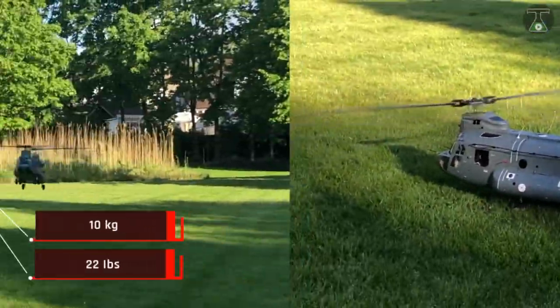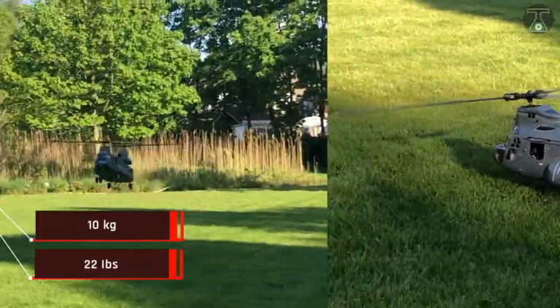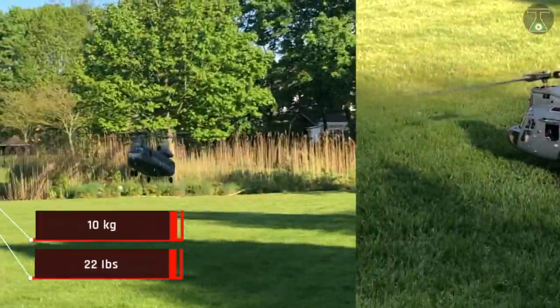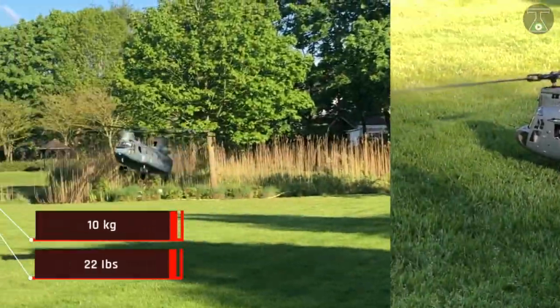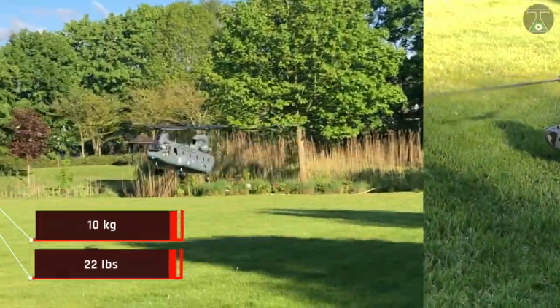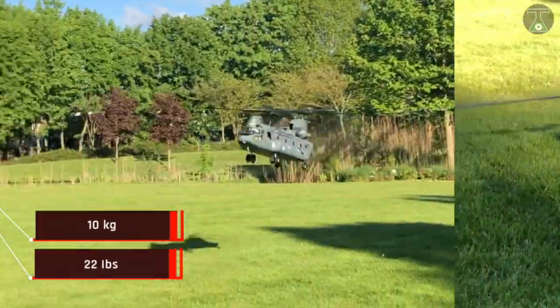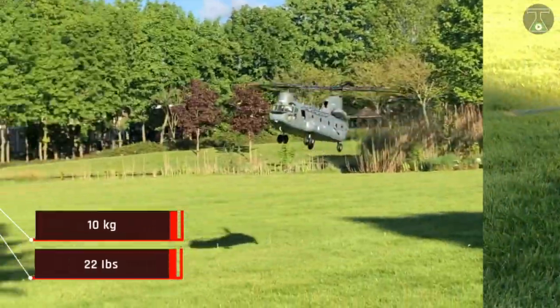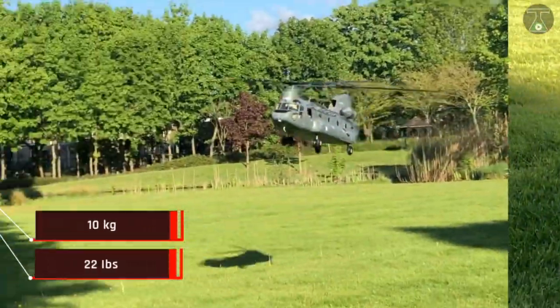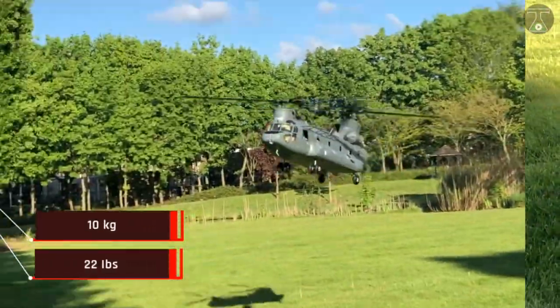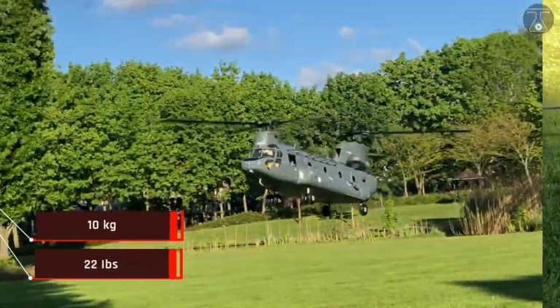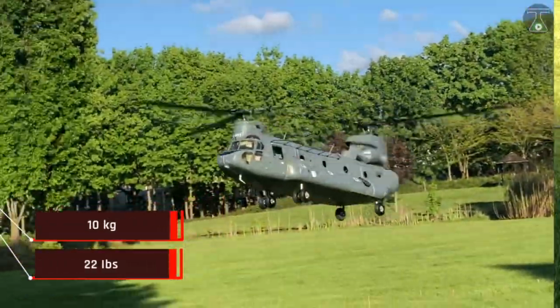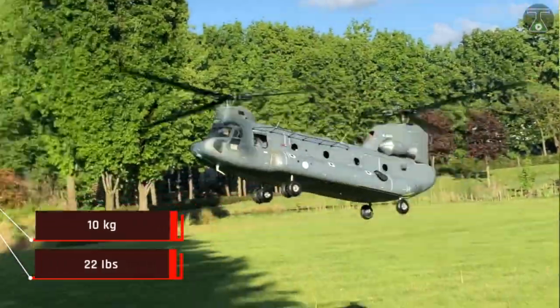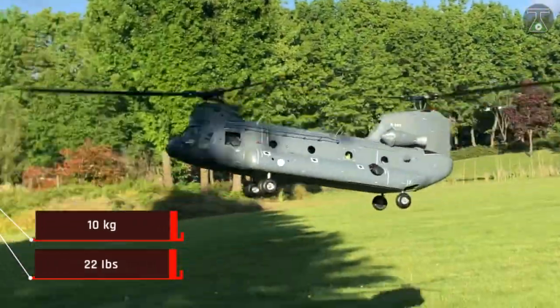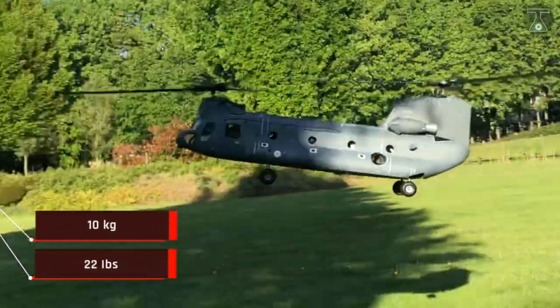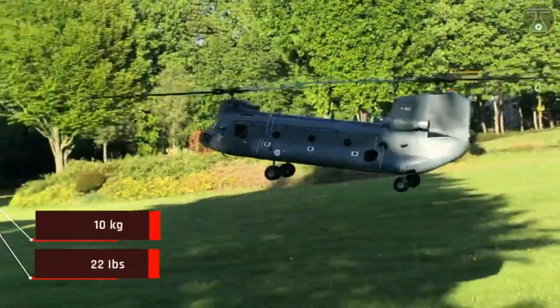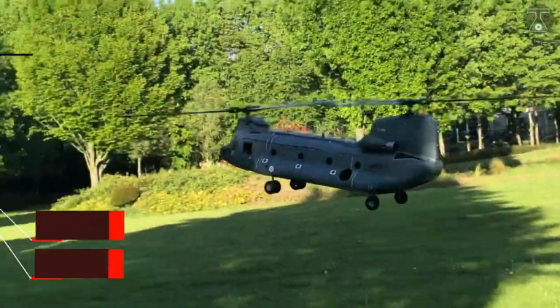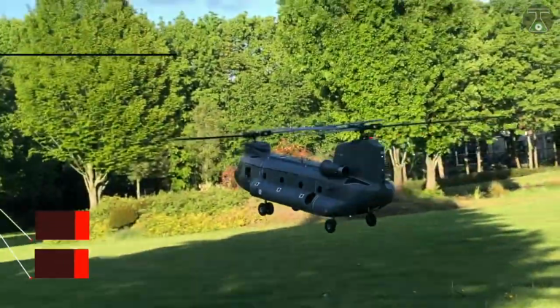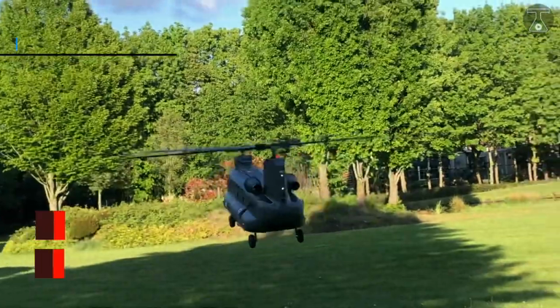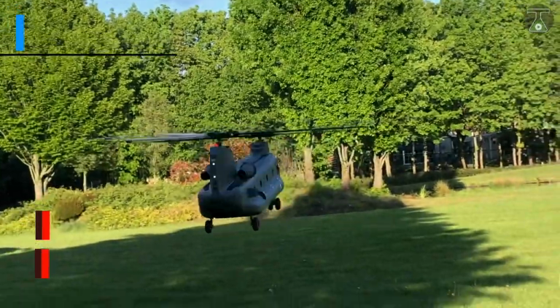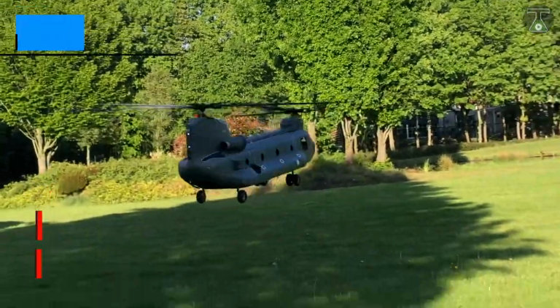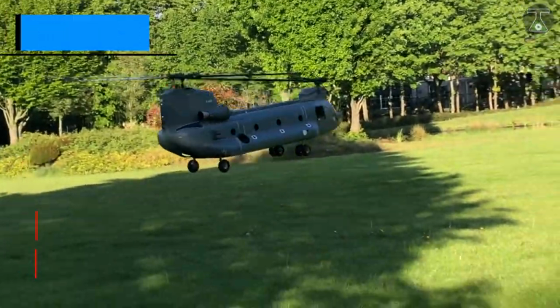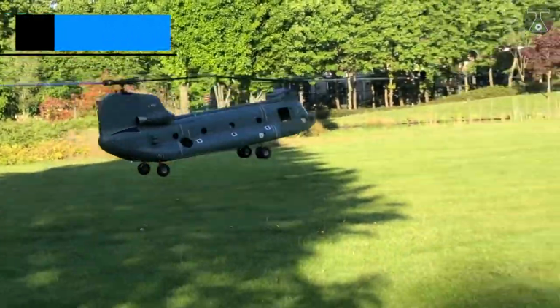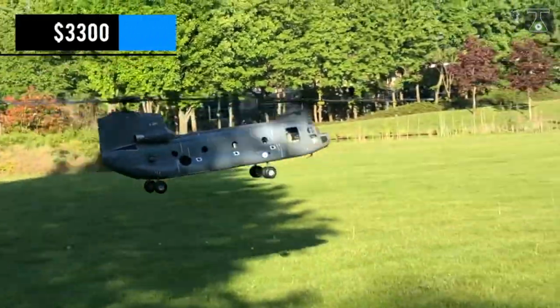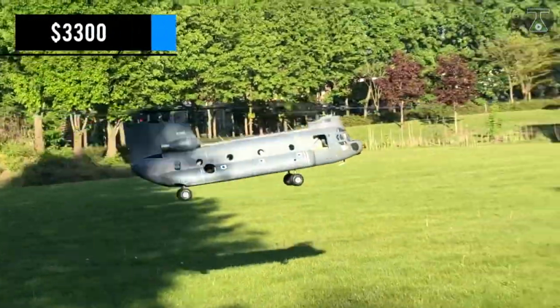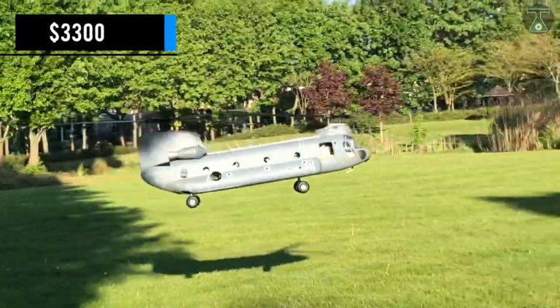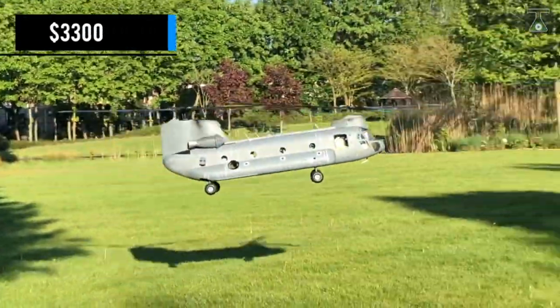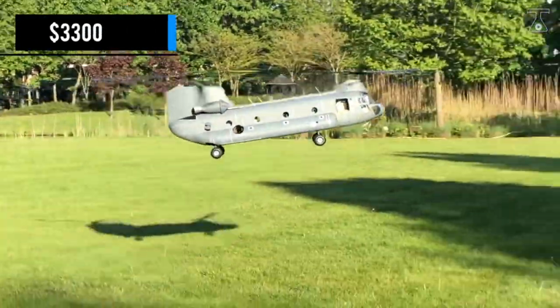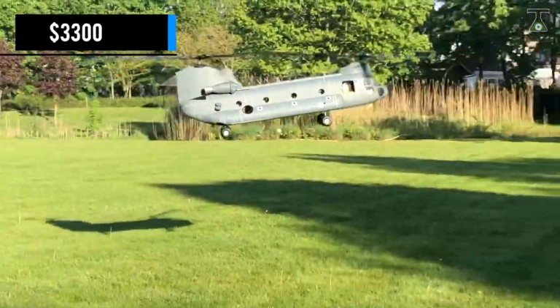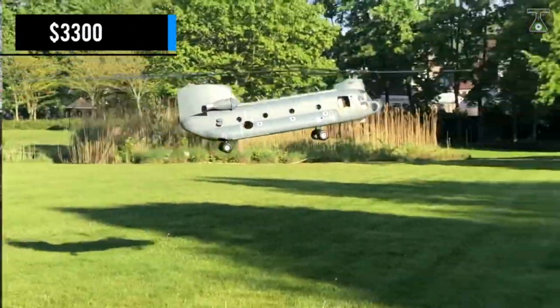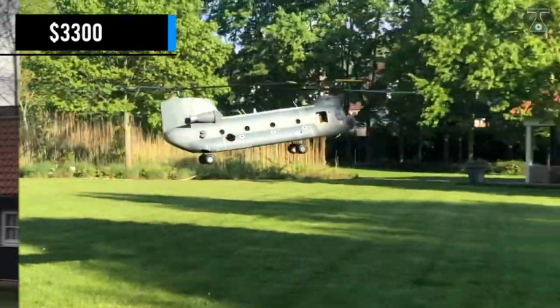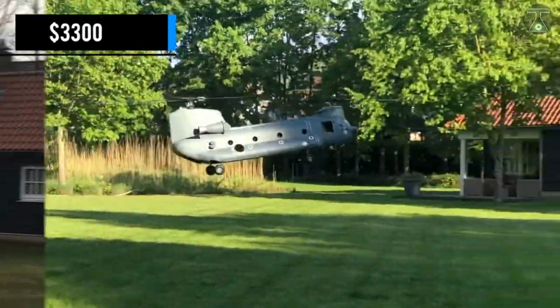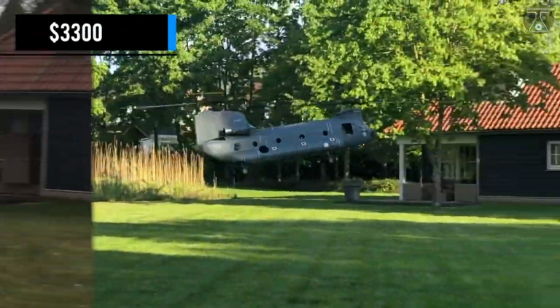However, the cost is definitely not affordable for many, which is $3,300.